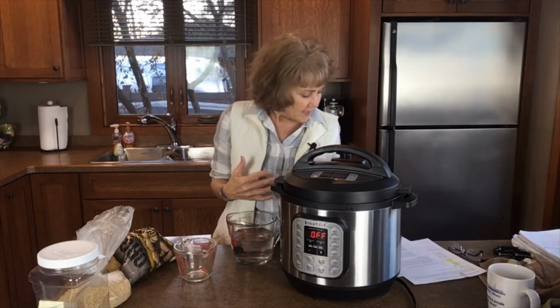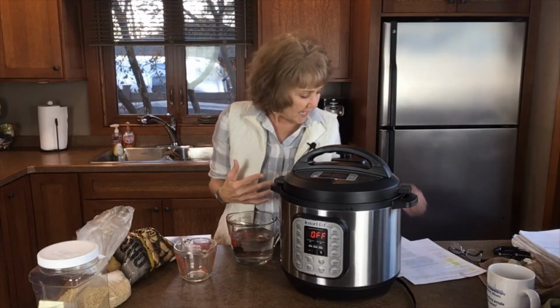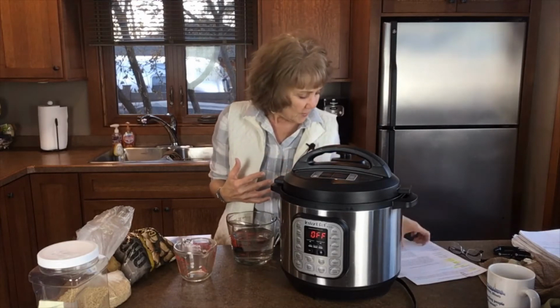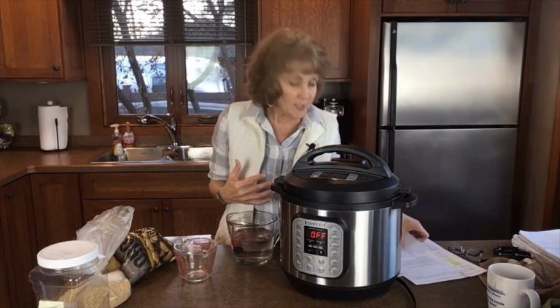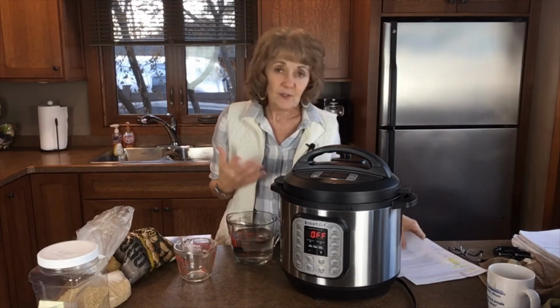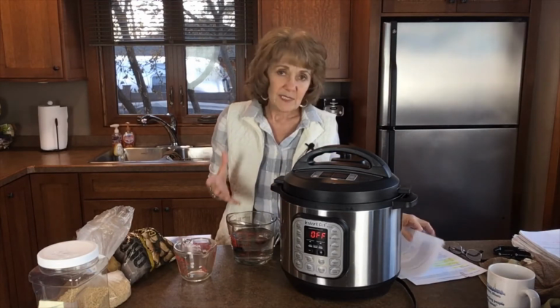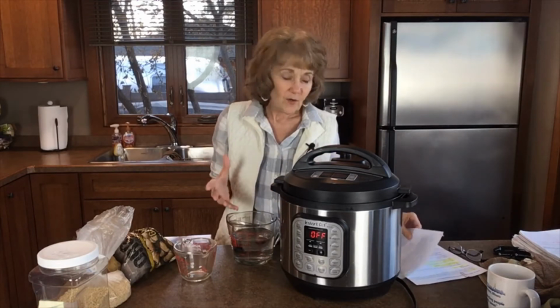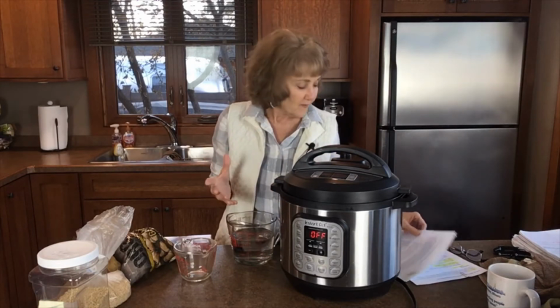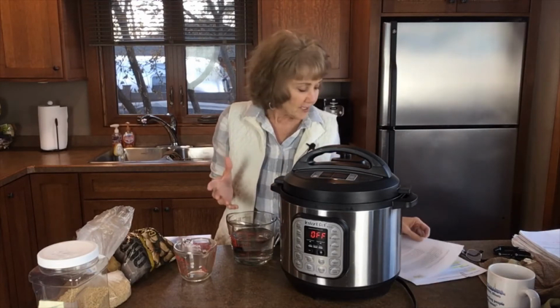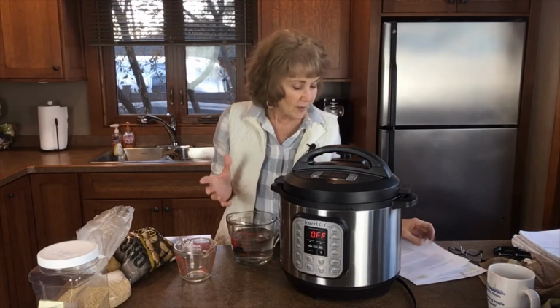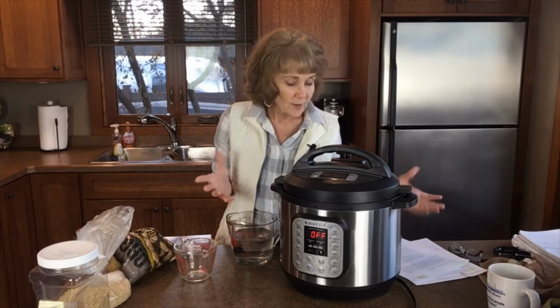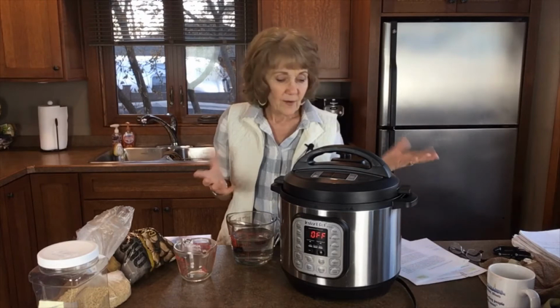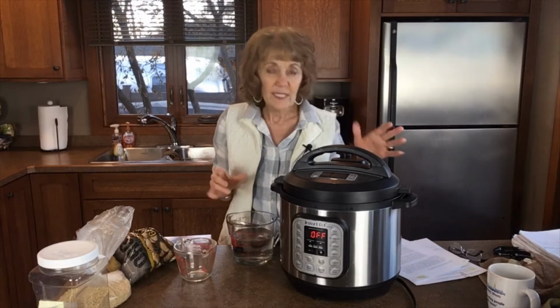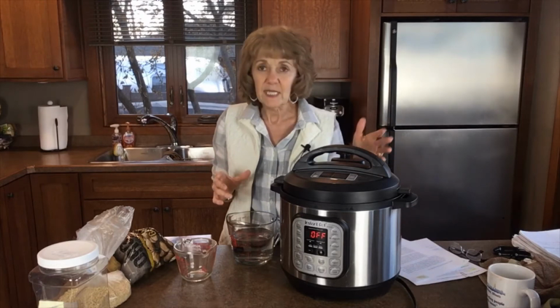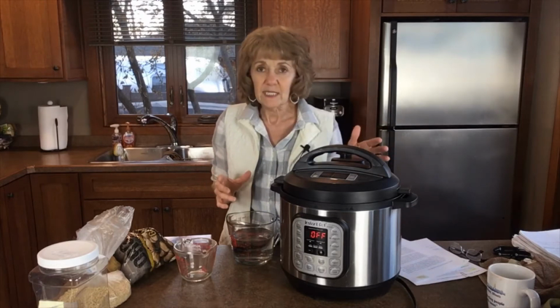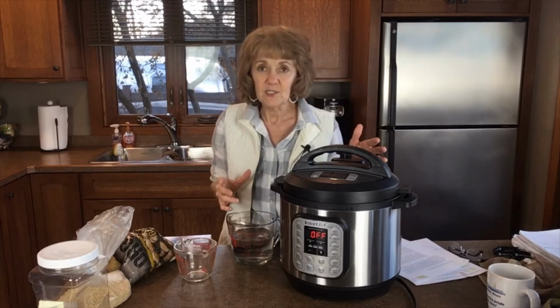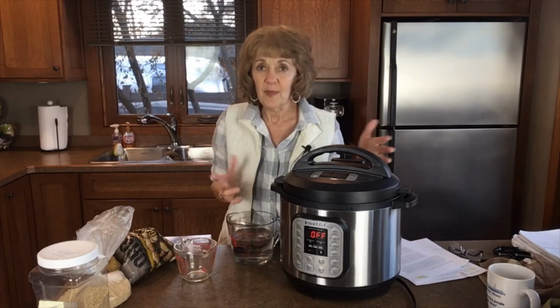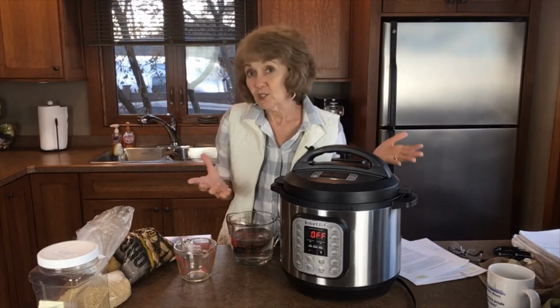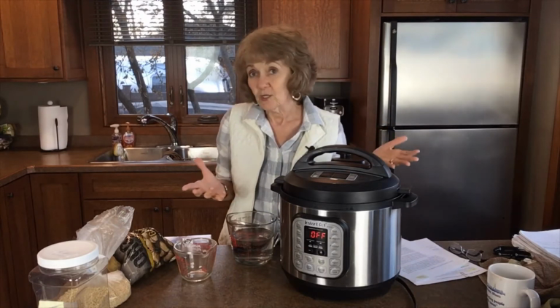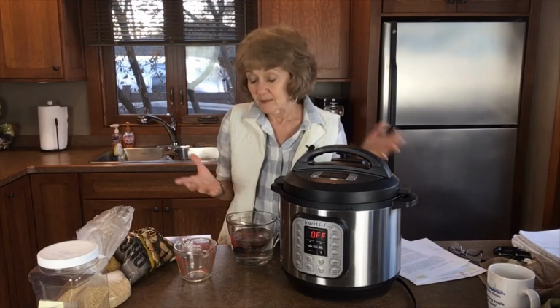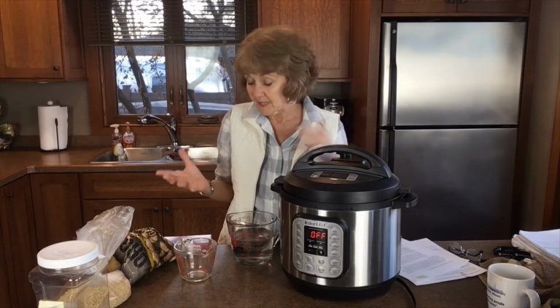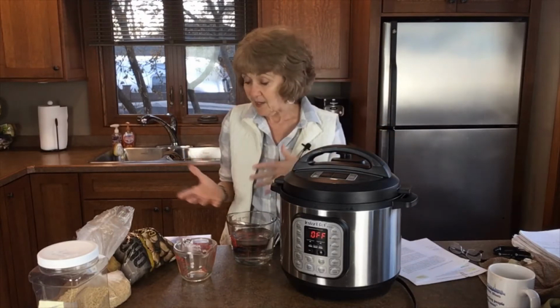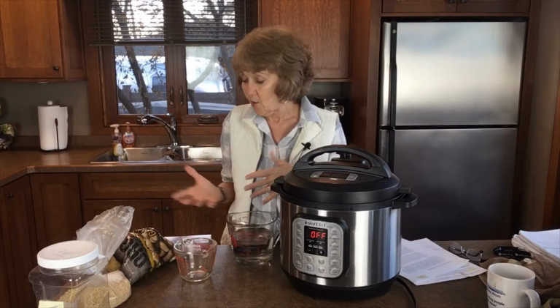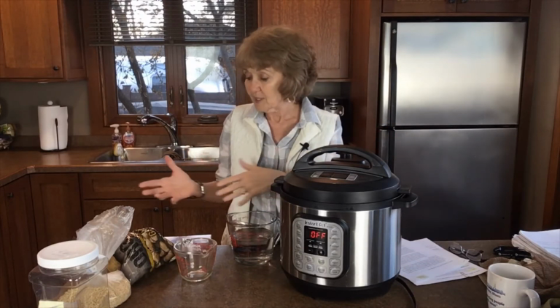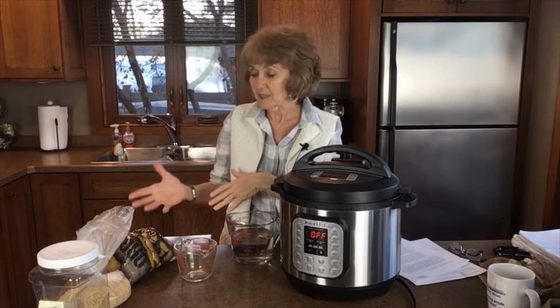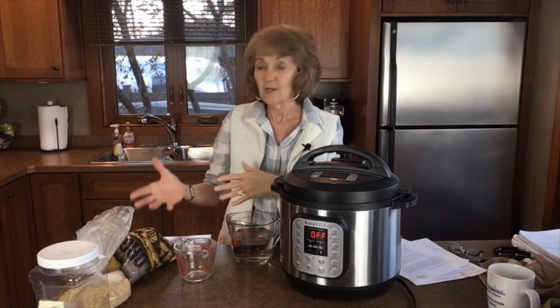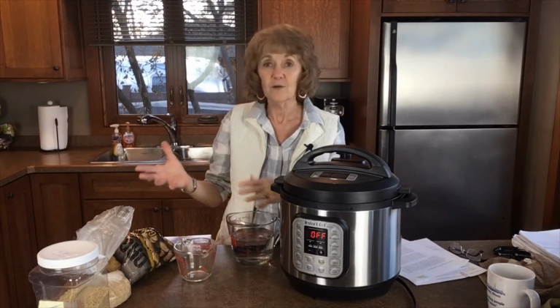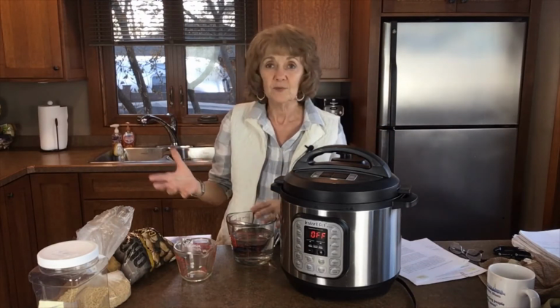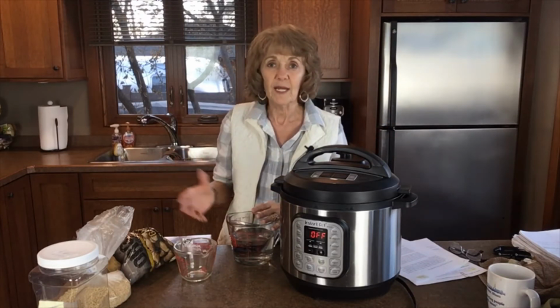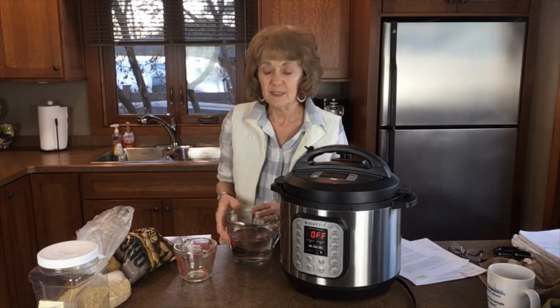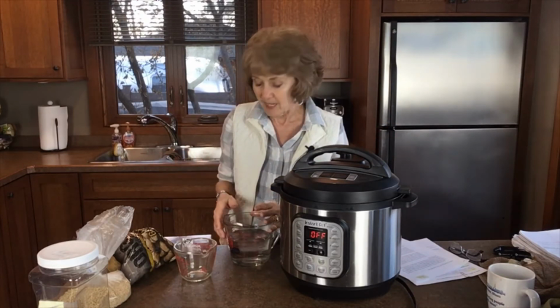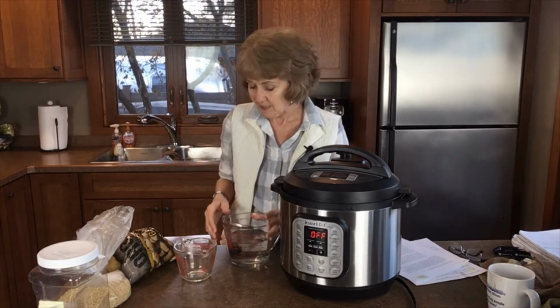I'm going to start off by showing you how easy it is to batch cook things like oats, potatoes, rice, and pasta.